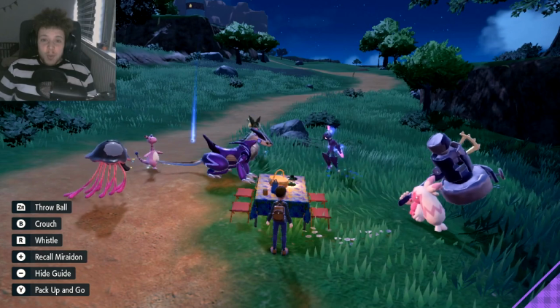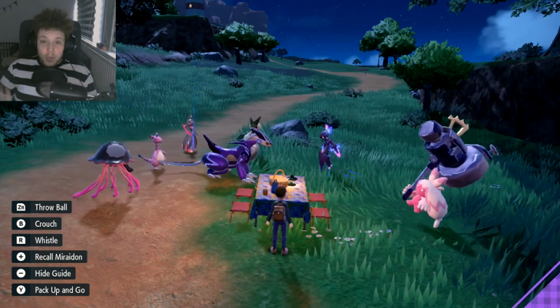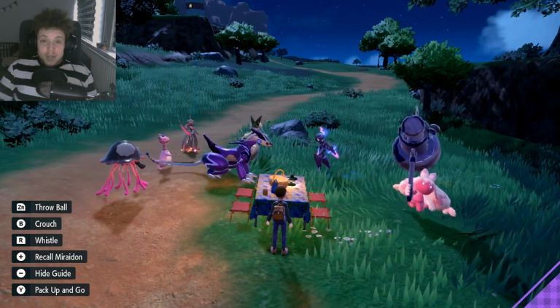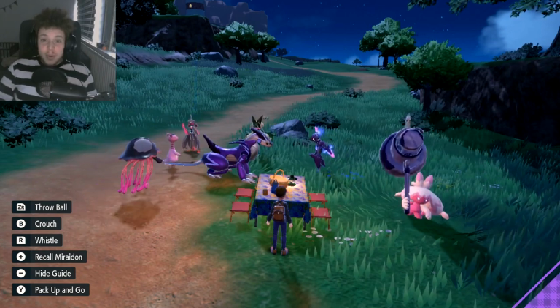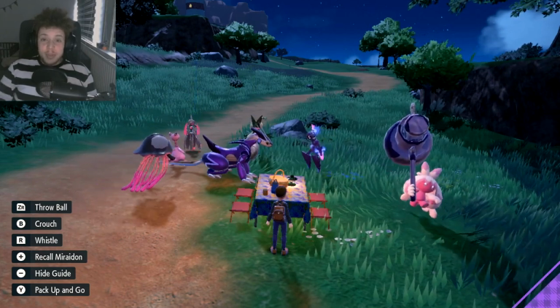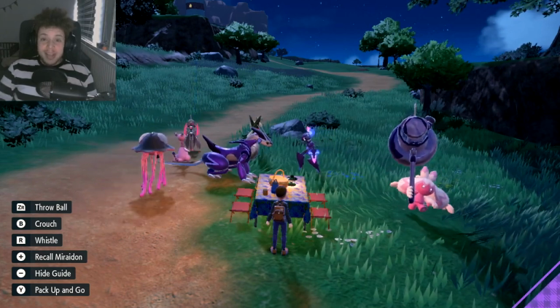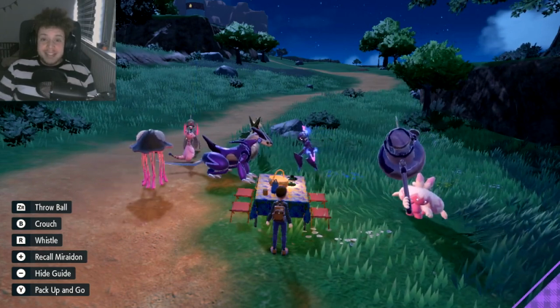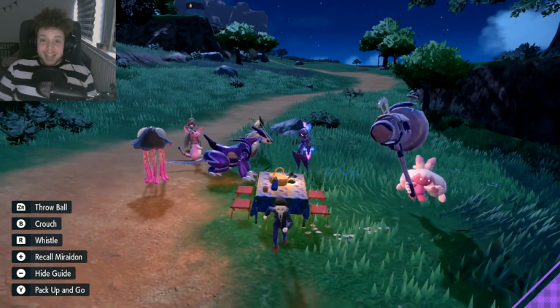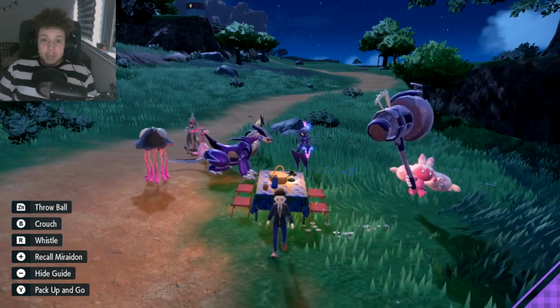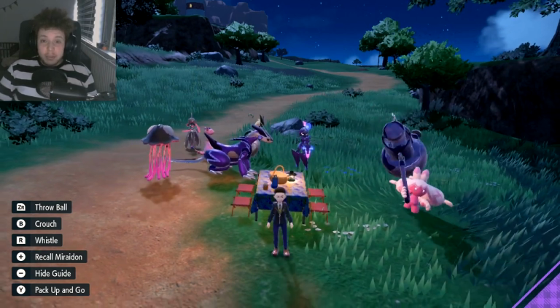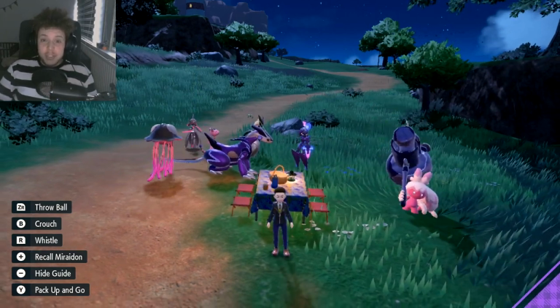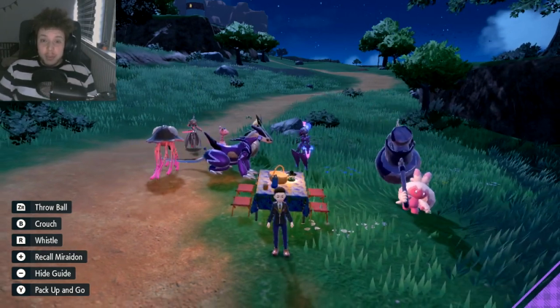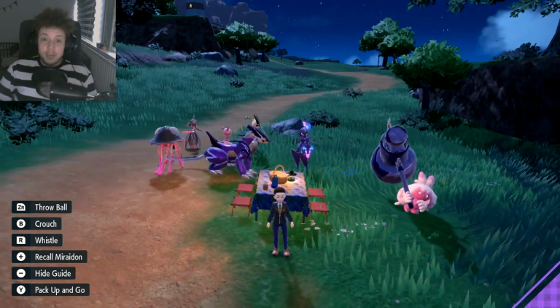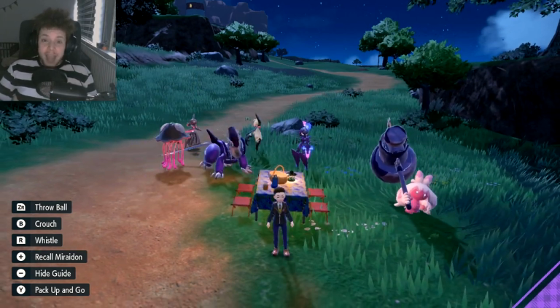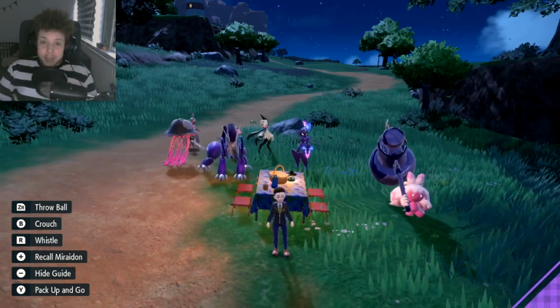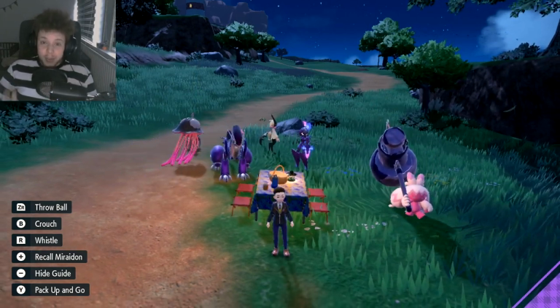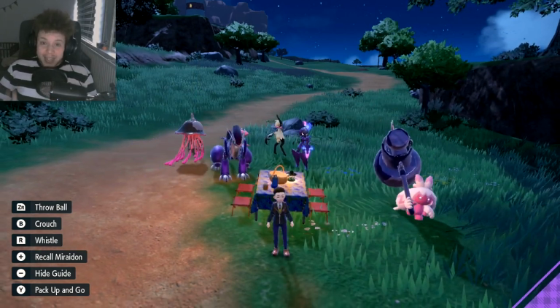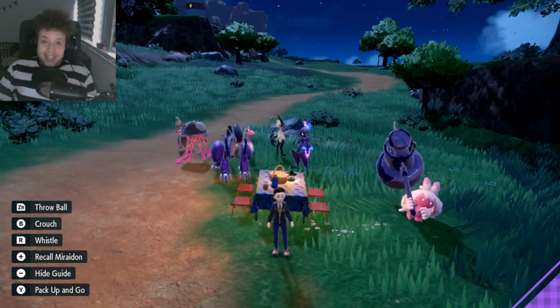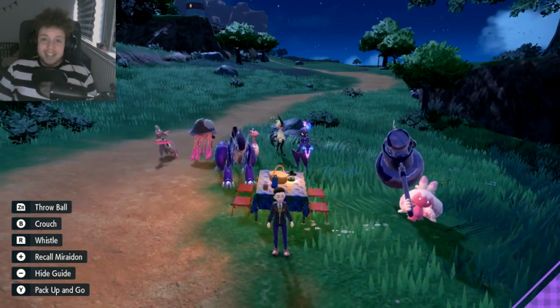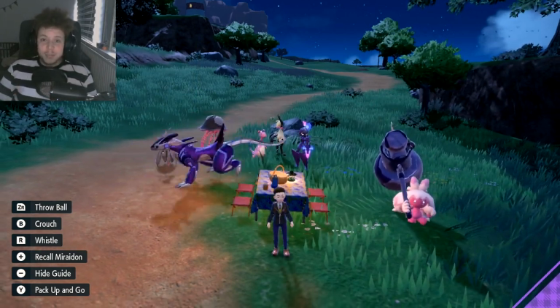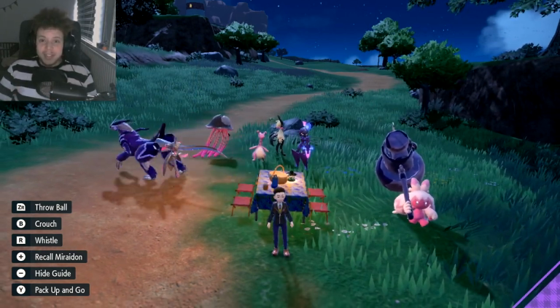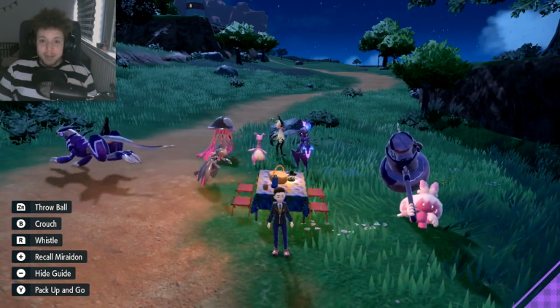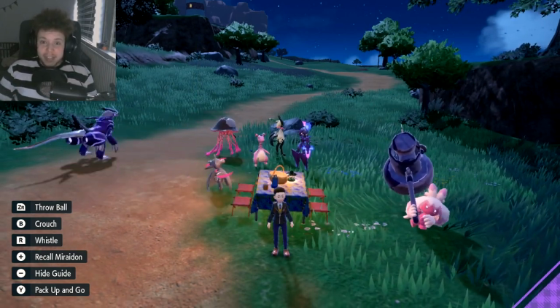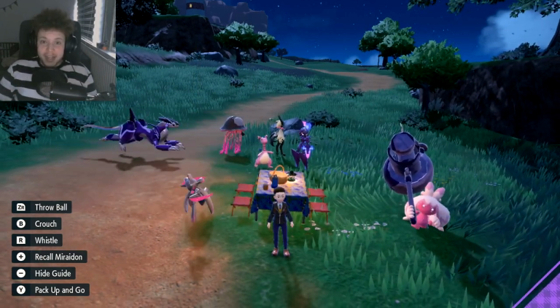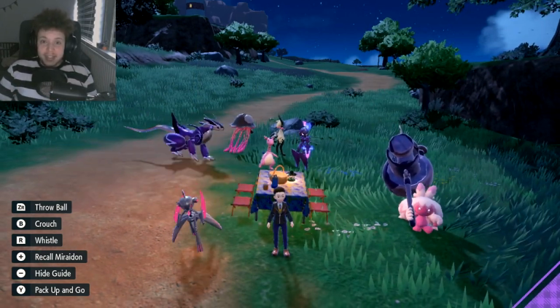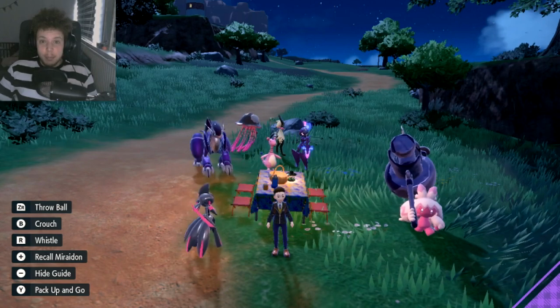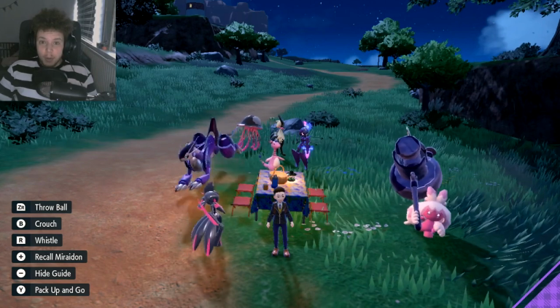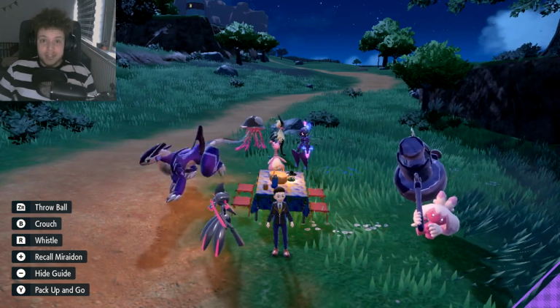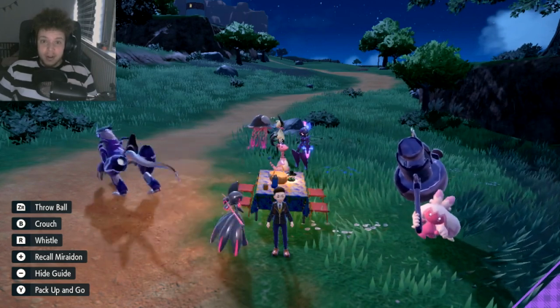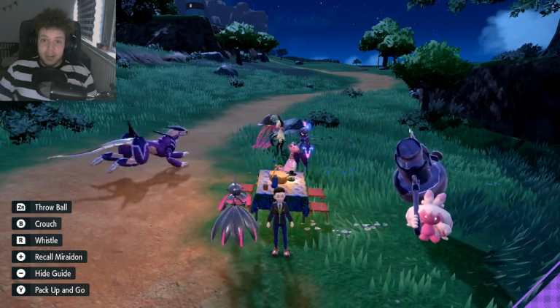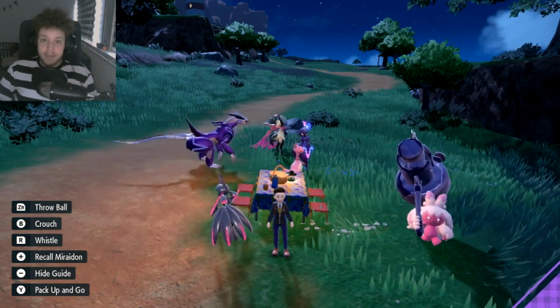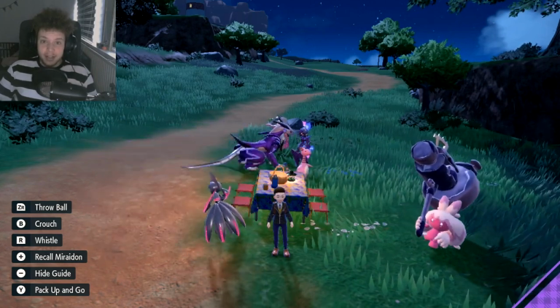What is going on with you guys? Today I'm going to be showing you the absolute easiest way to find shinies in Pokemon Scarlet and Violet.